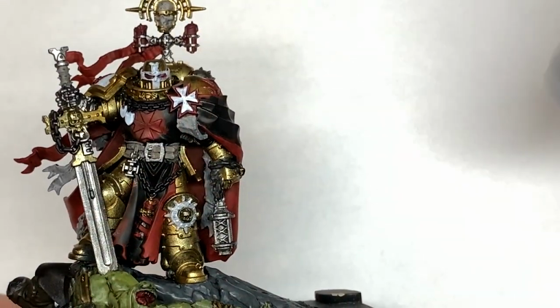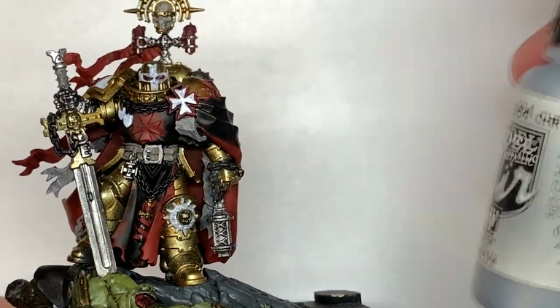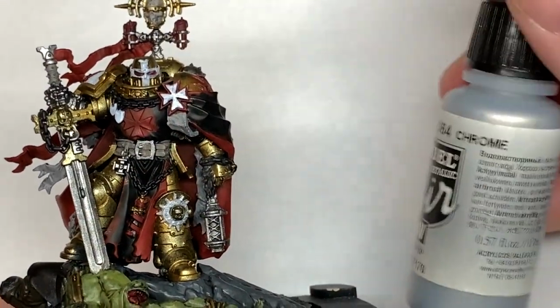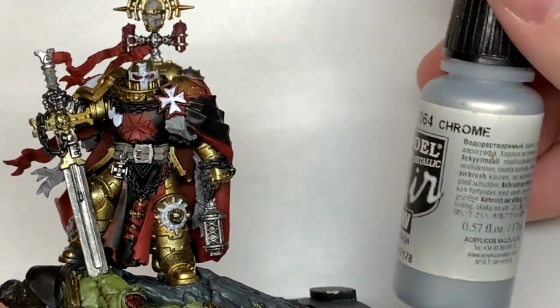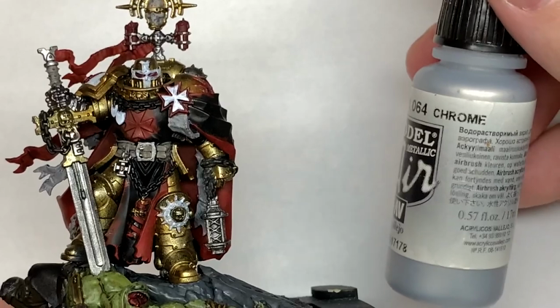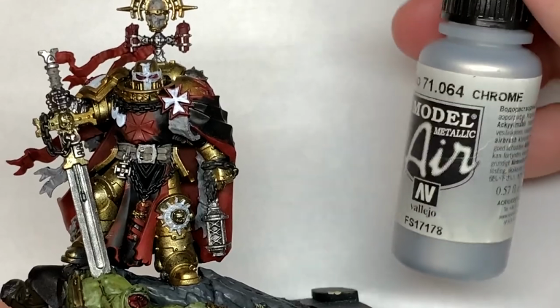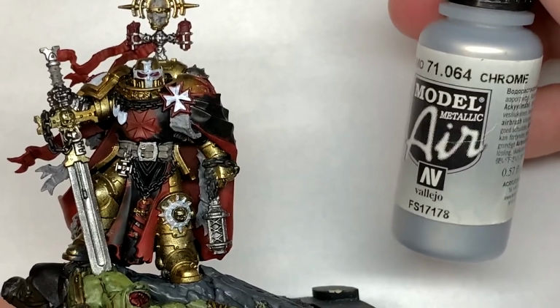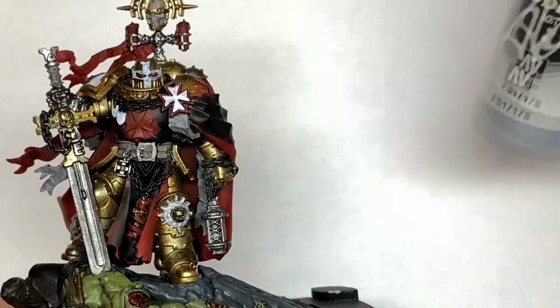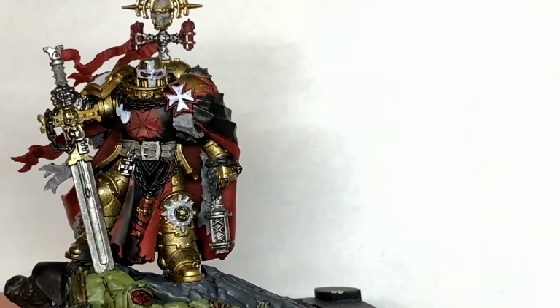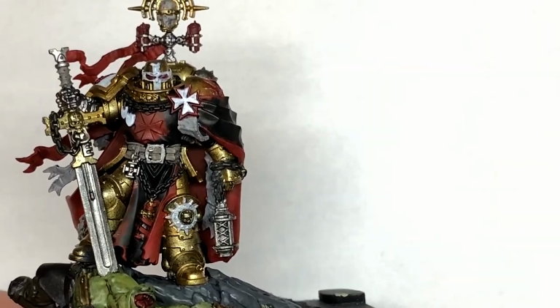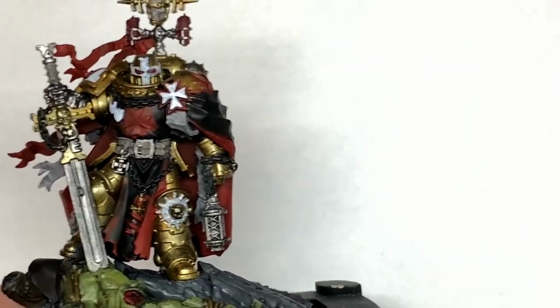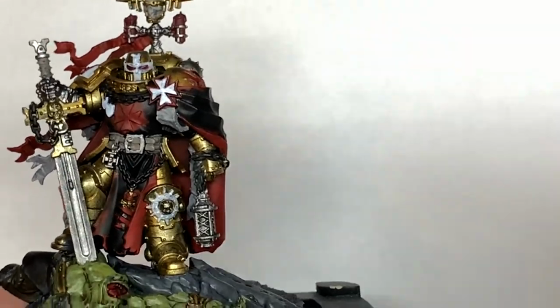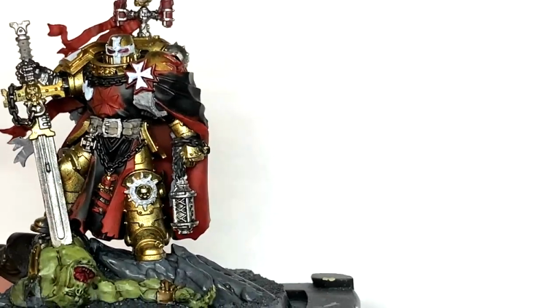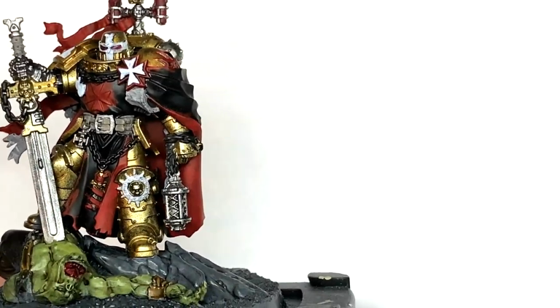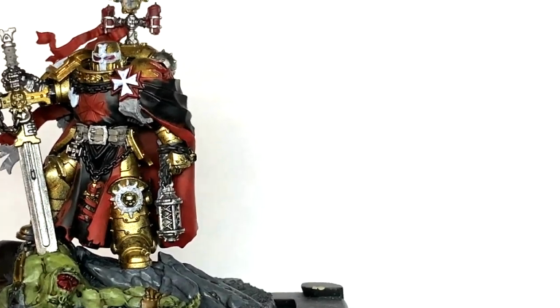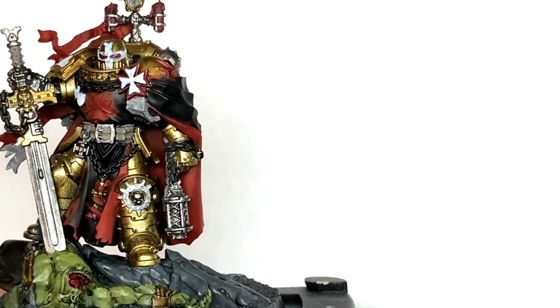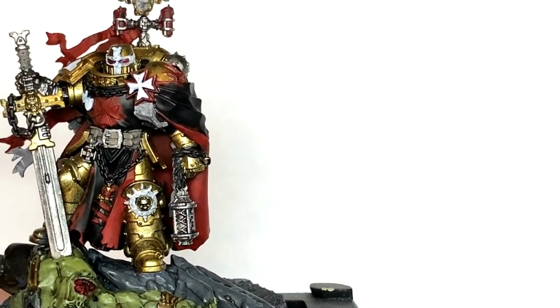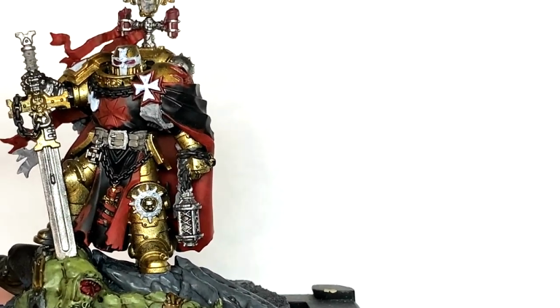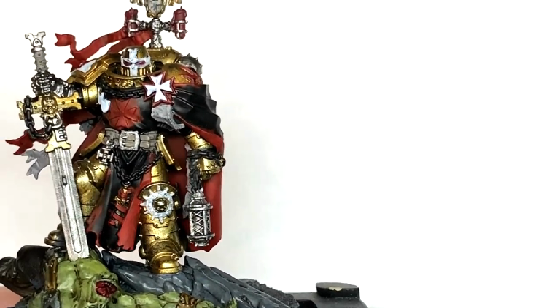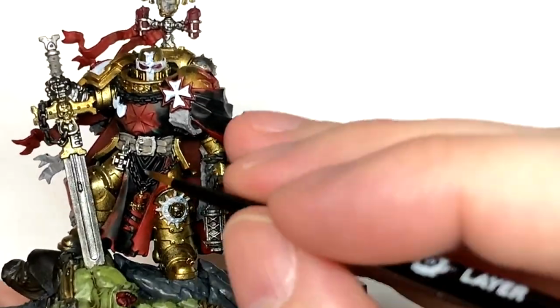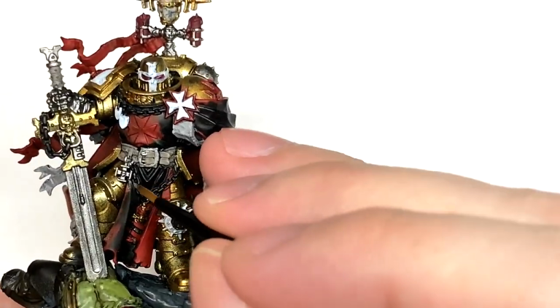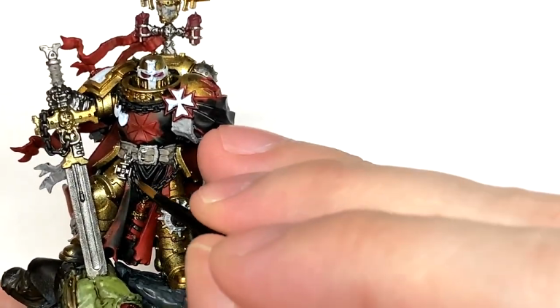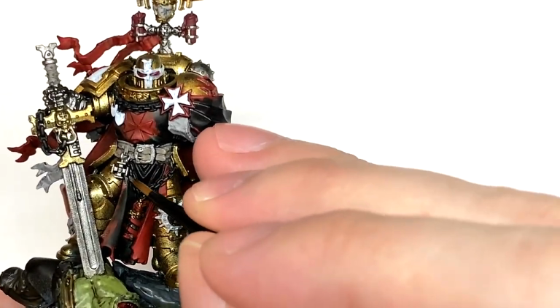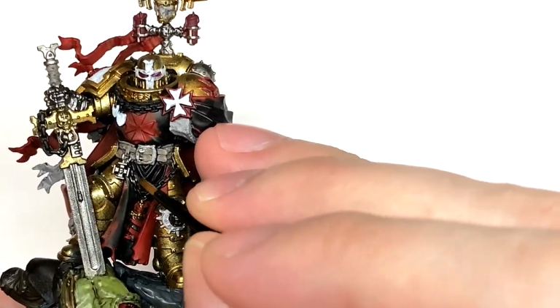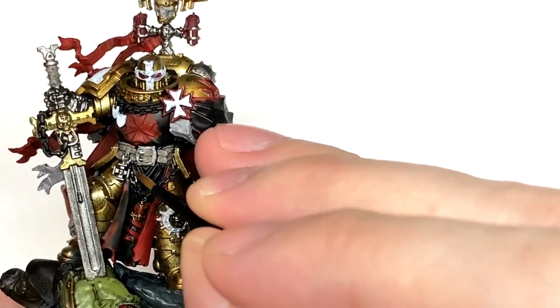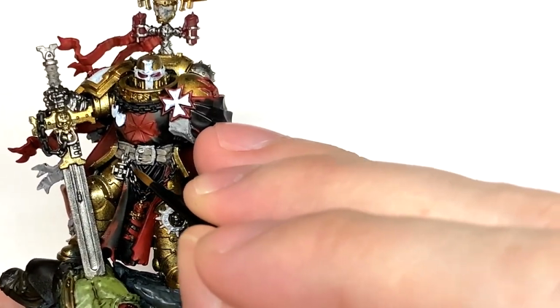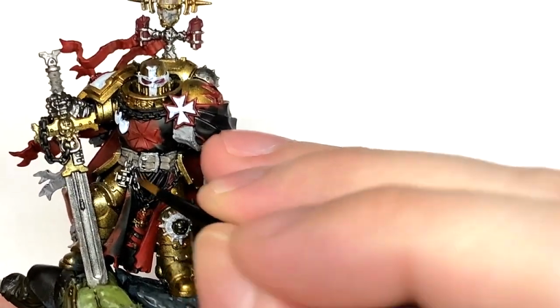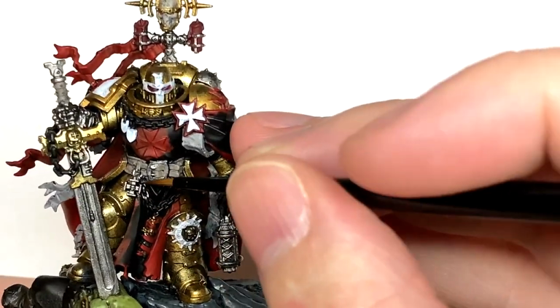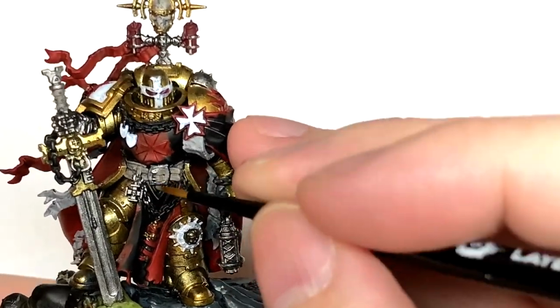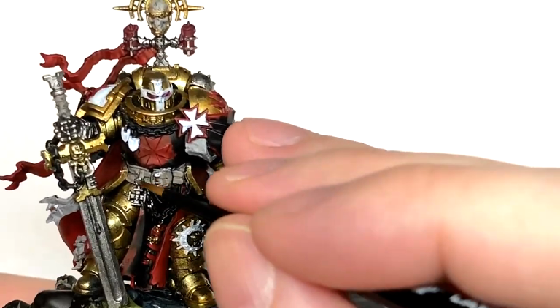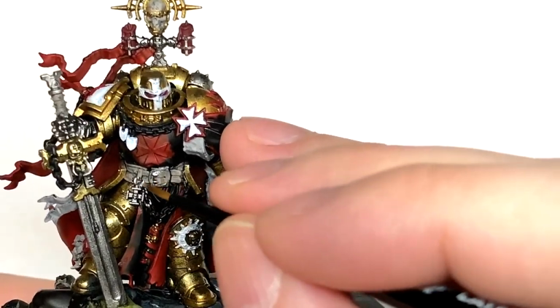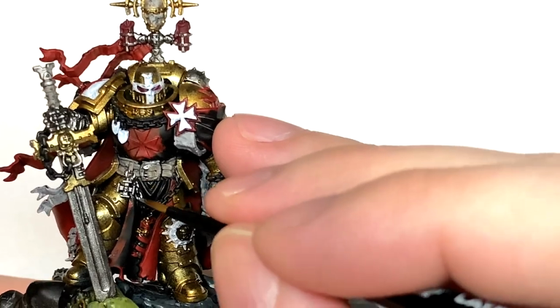Now it's time for some Vallejo Modeler Chrome. I'm going to be using this to do all of the chains. There's quite a few here.